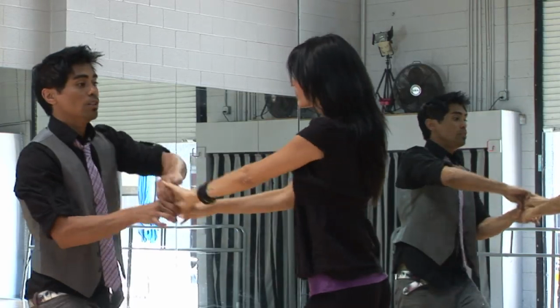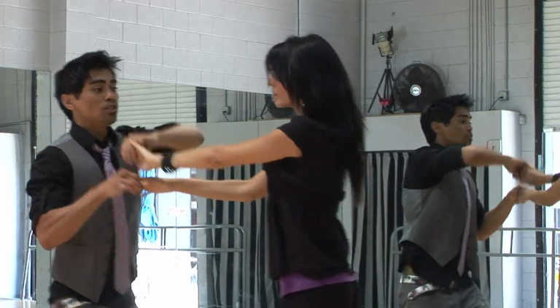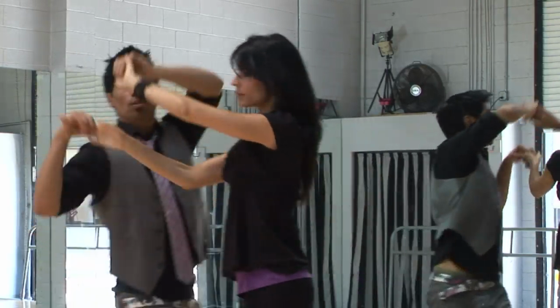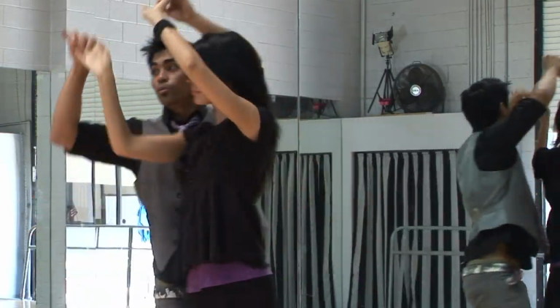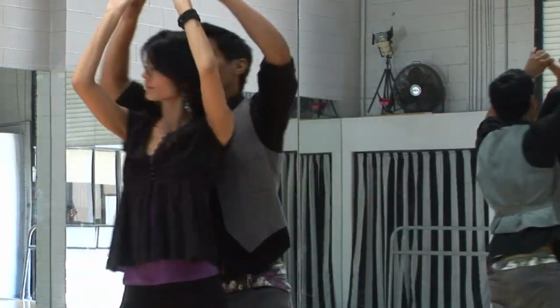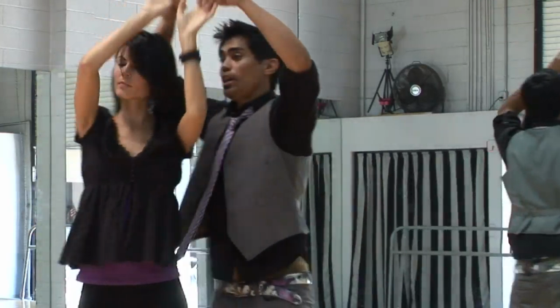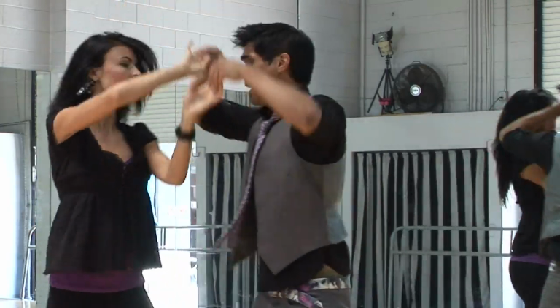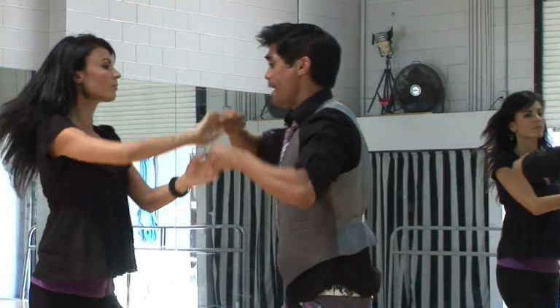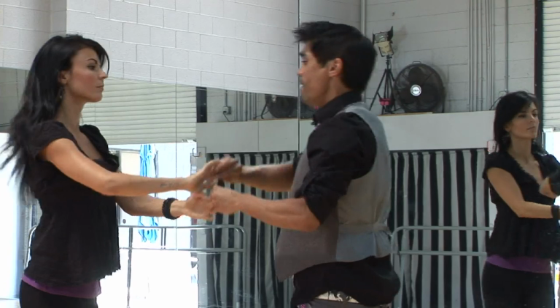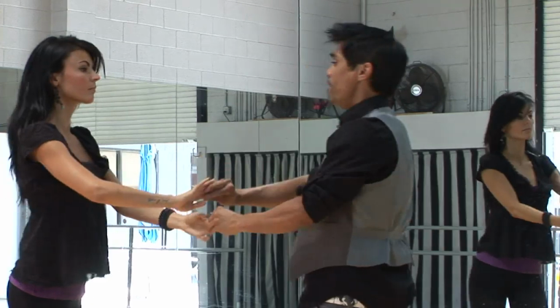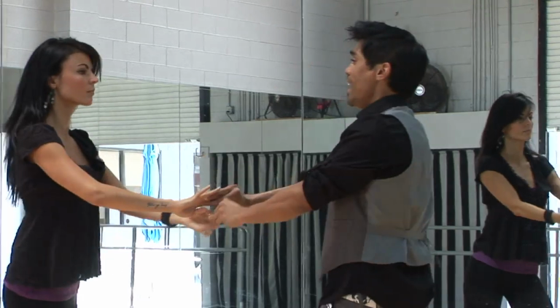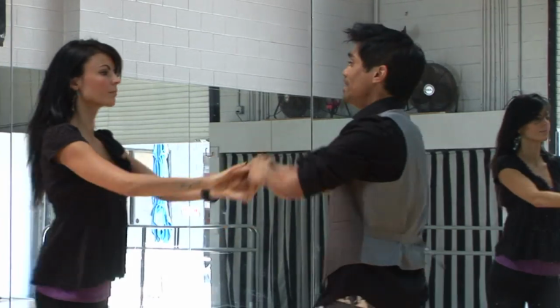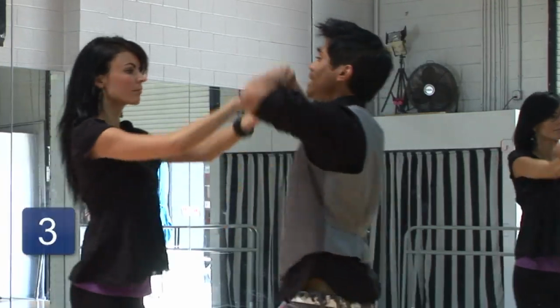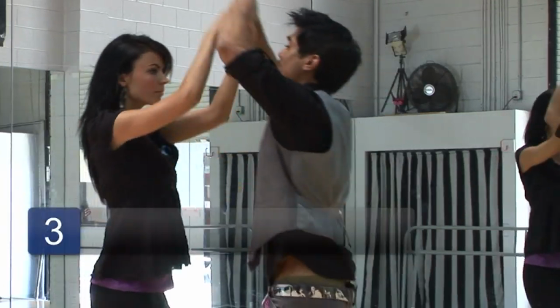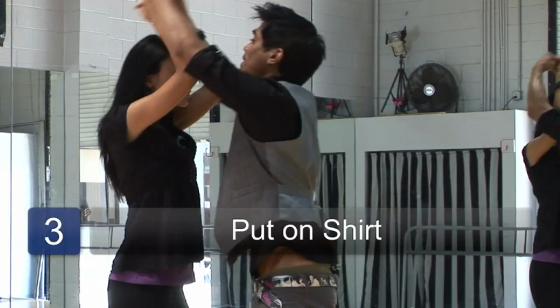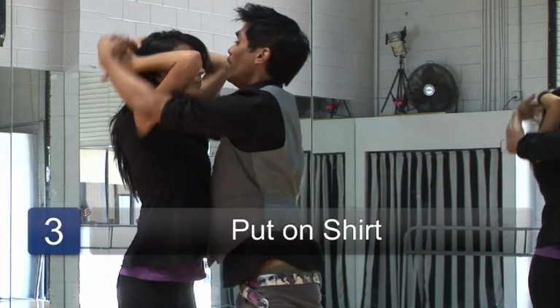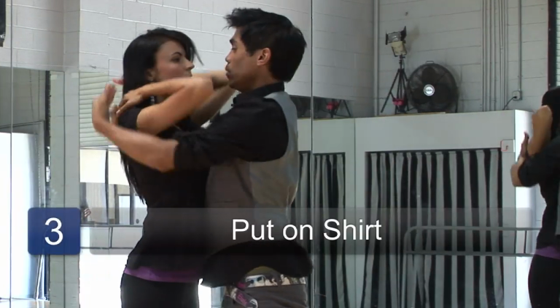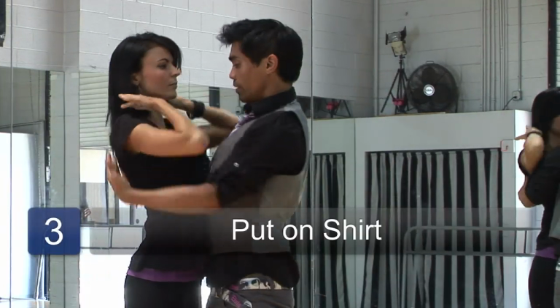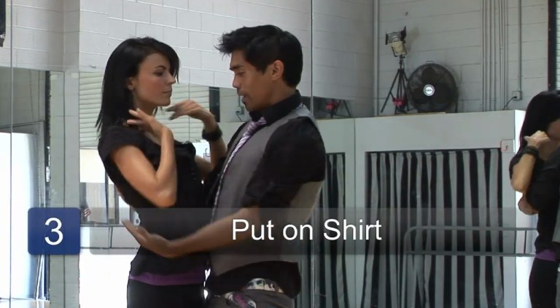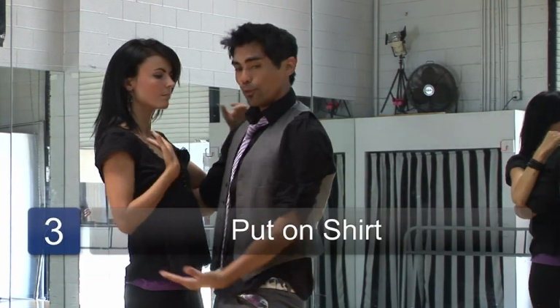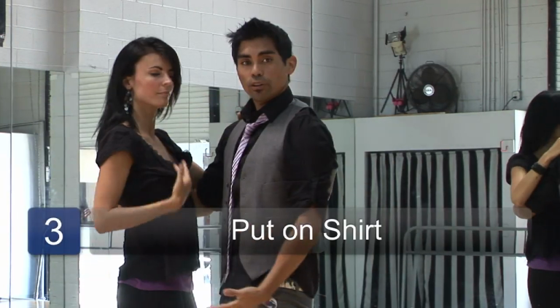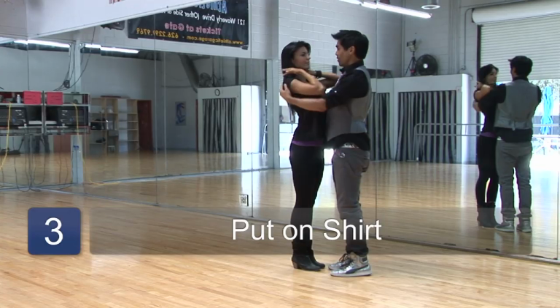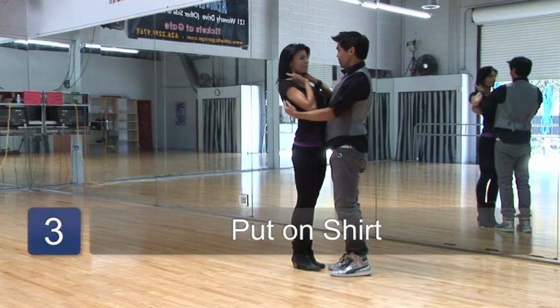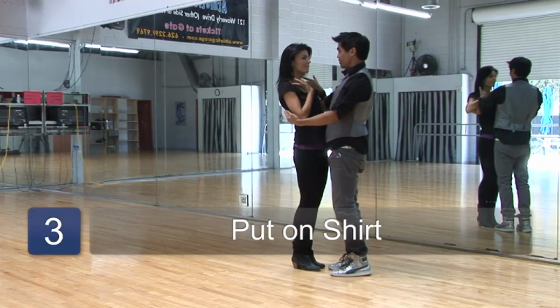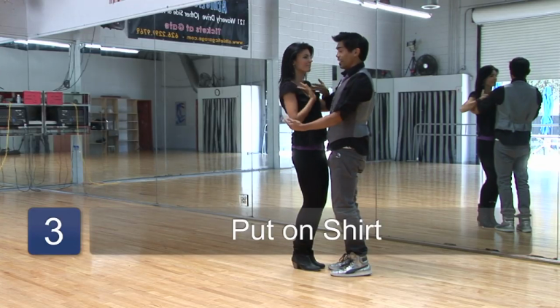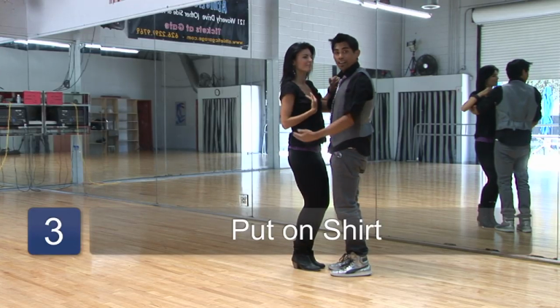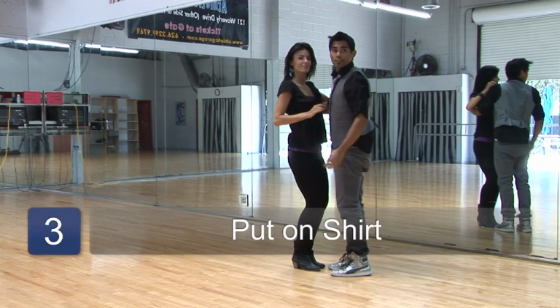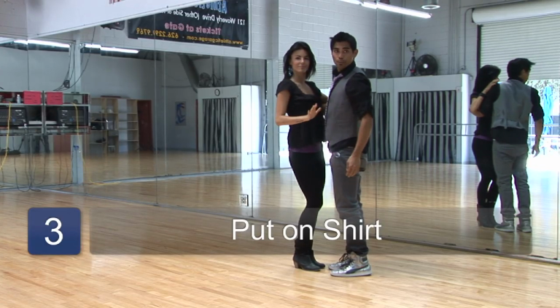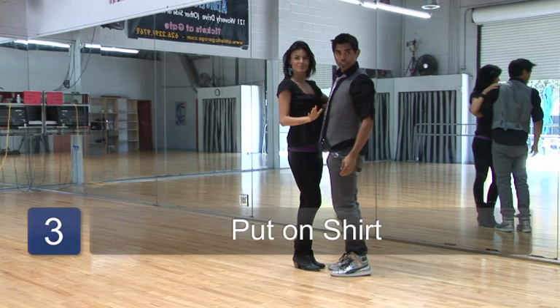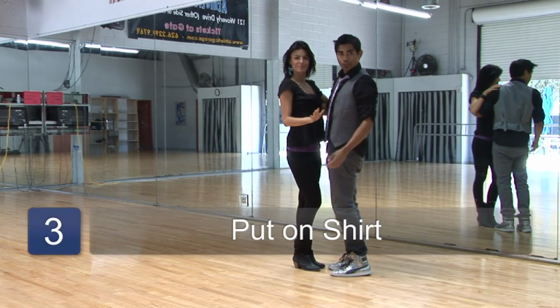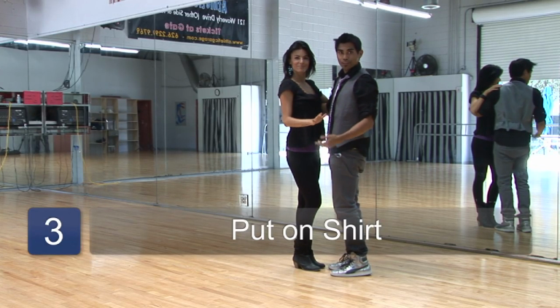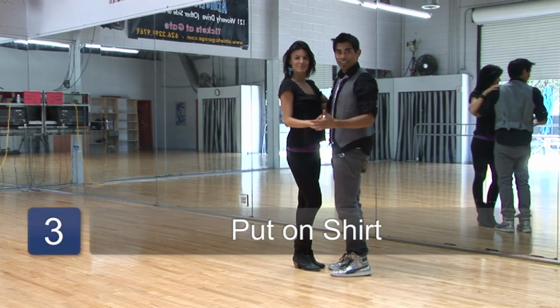One, two, three, five, six, put on her shirt, seven. And add a little body roll with that.